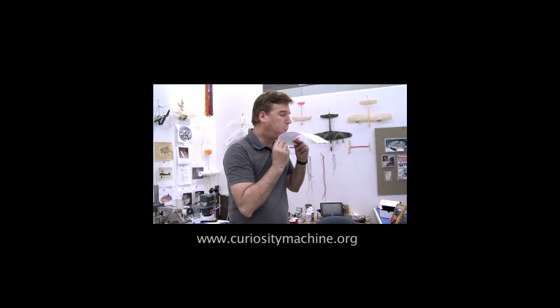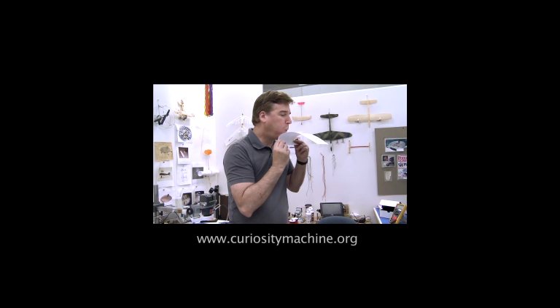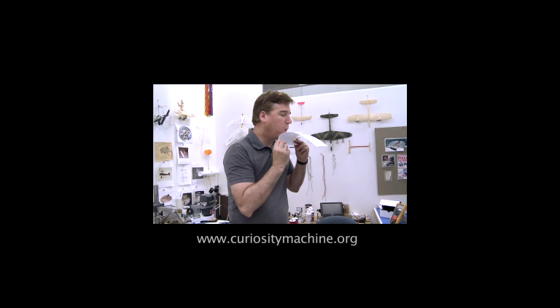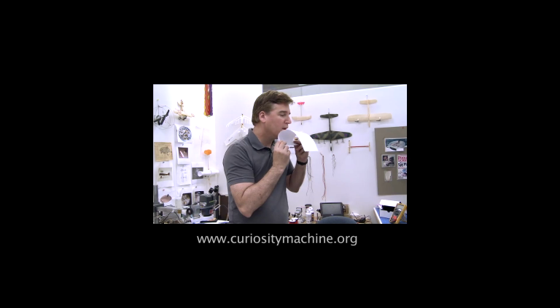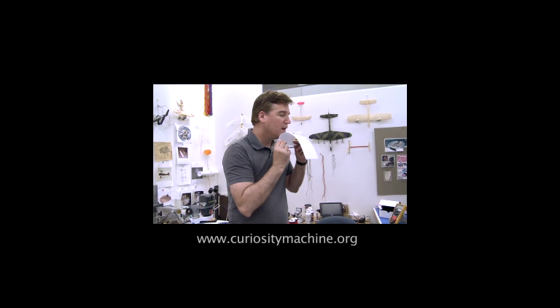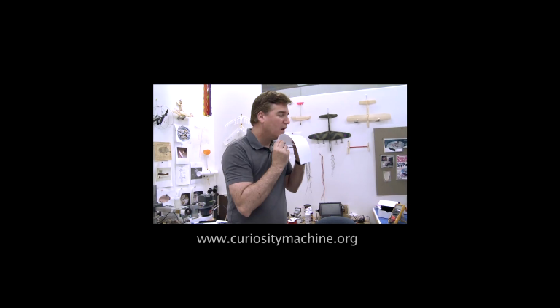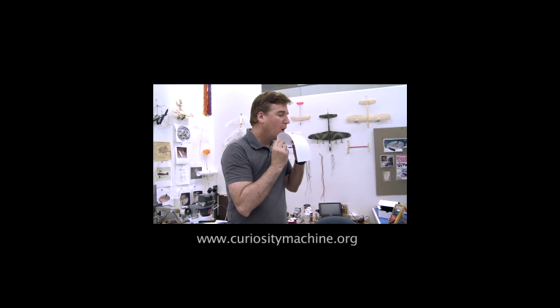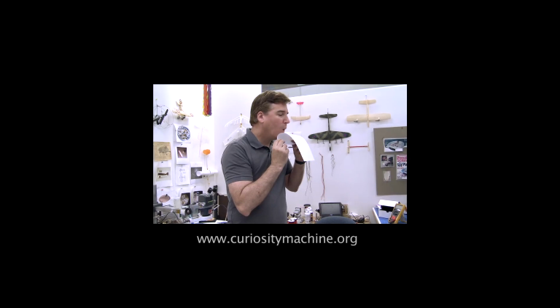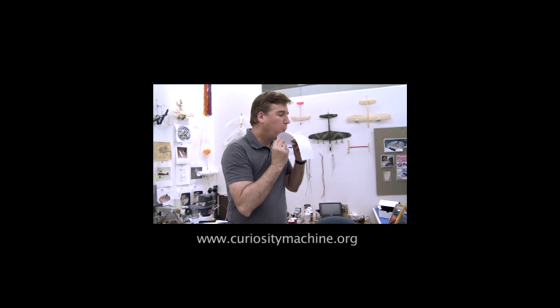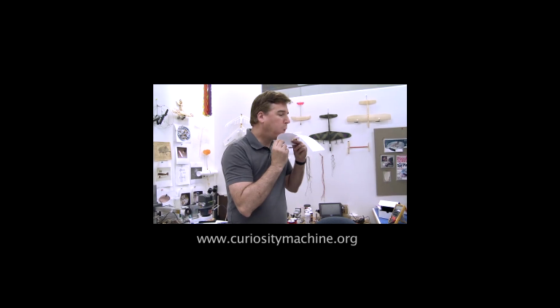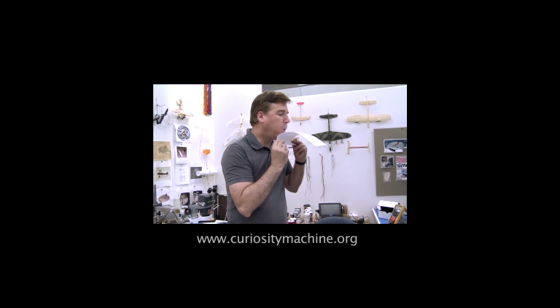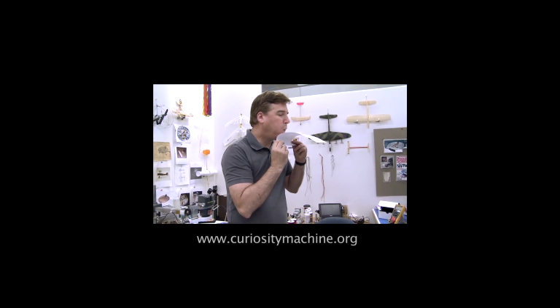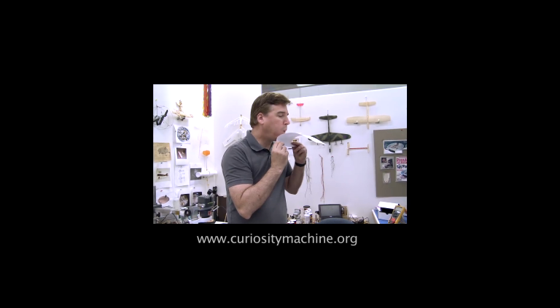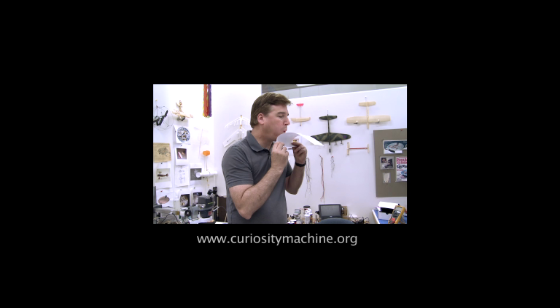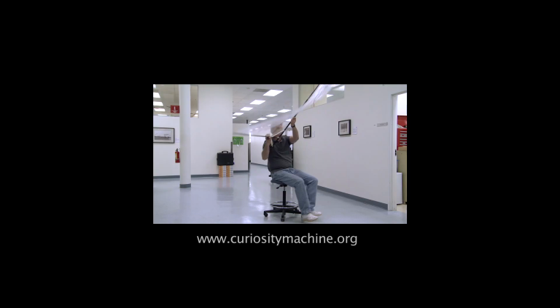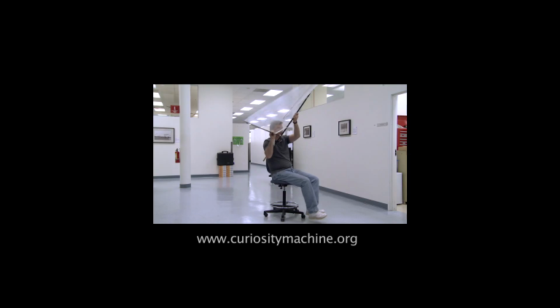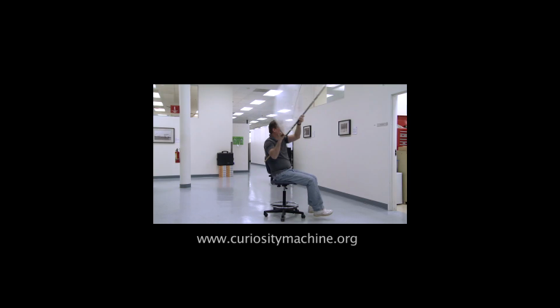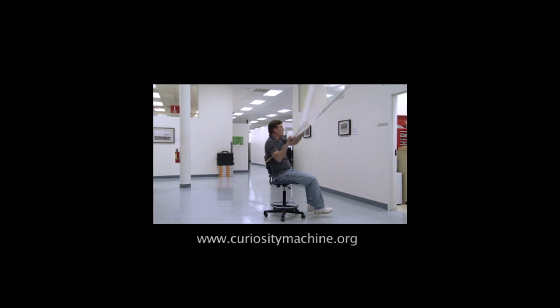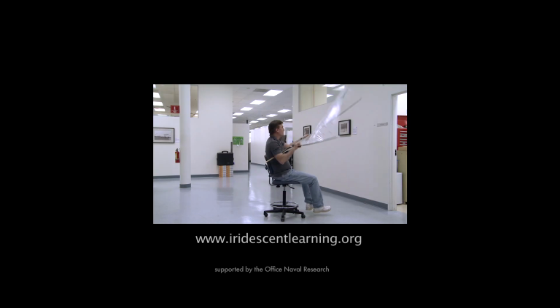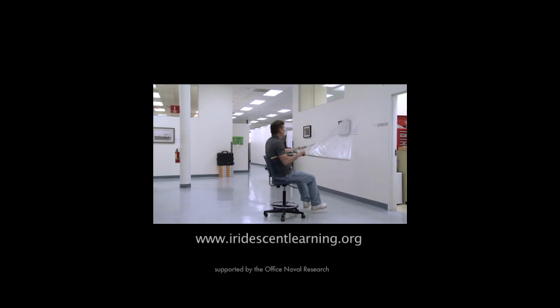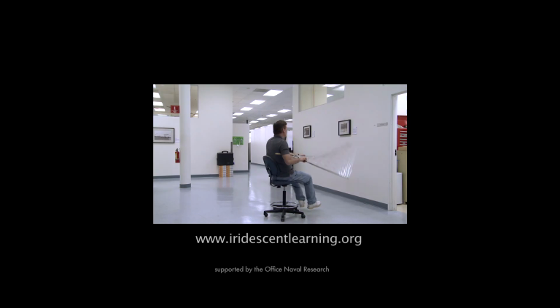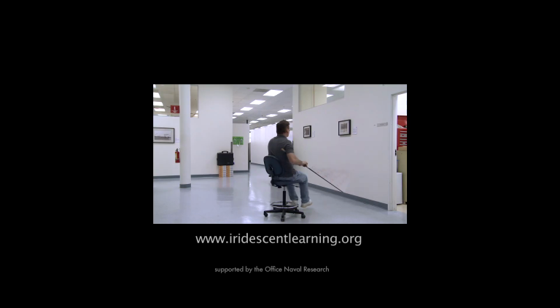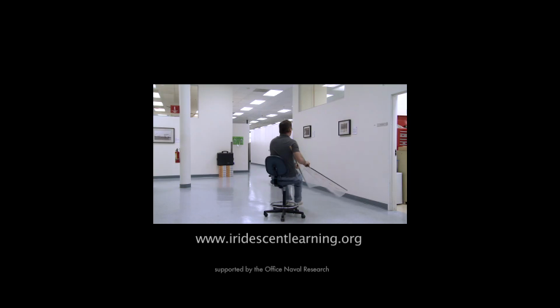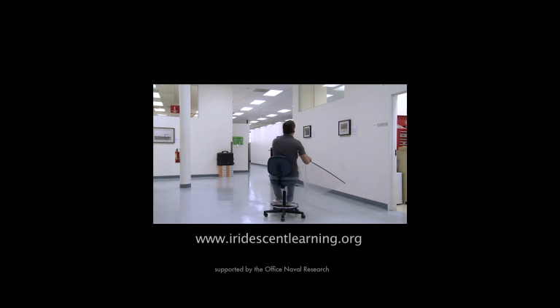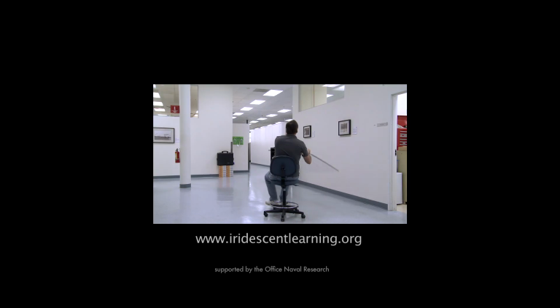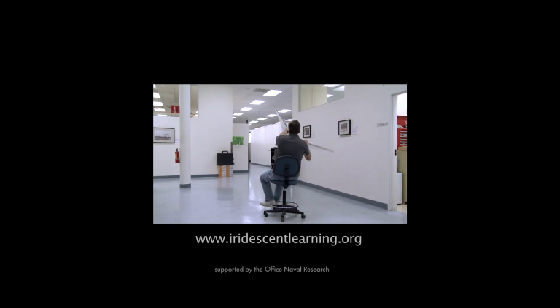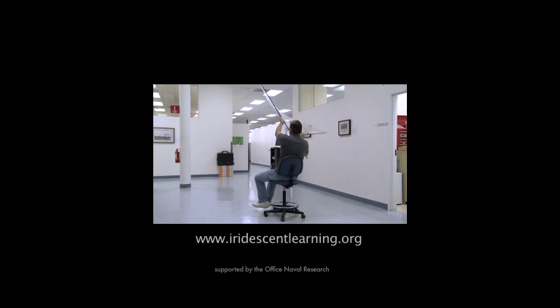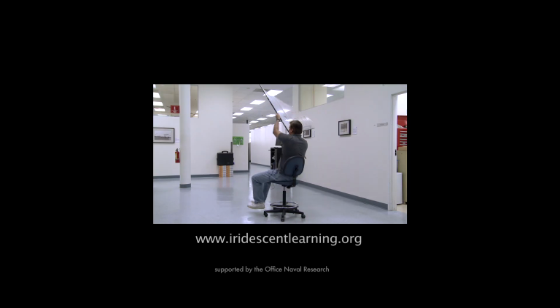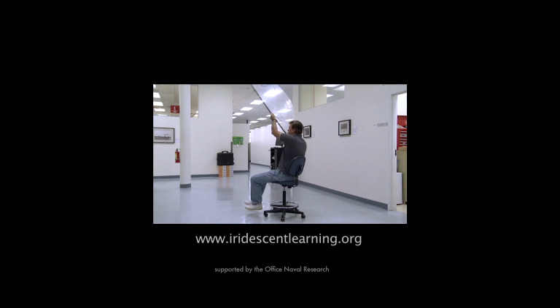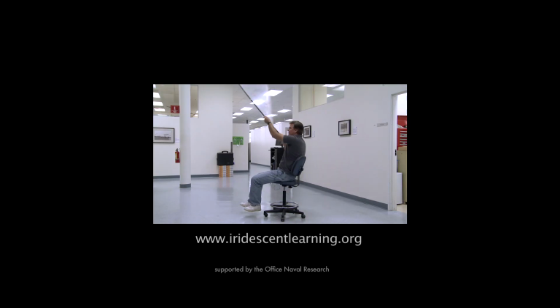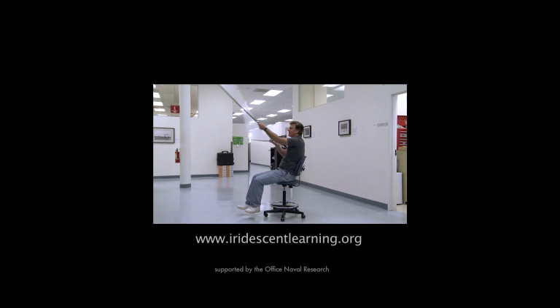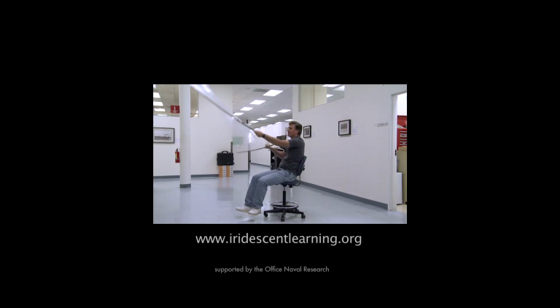Try the activity in the Curiosity Machine and build different wings to see which one puts out more thrust.